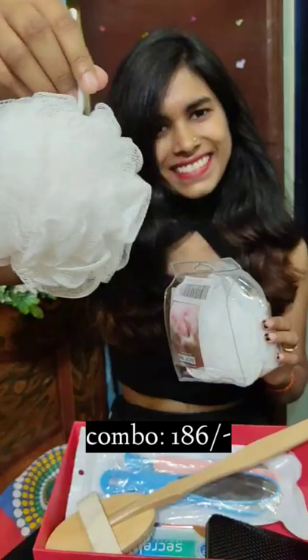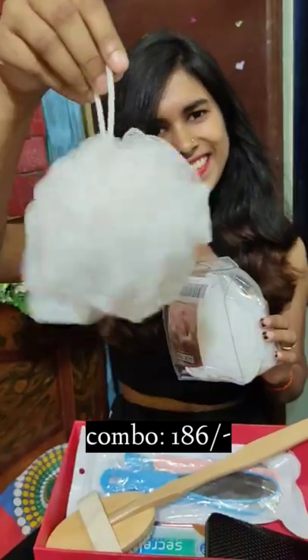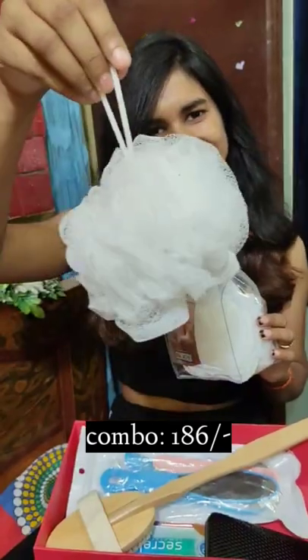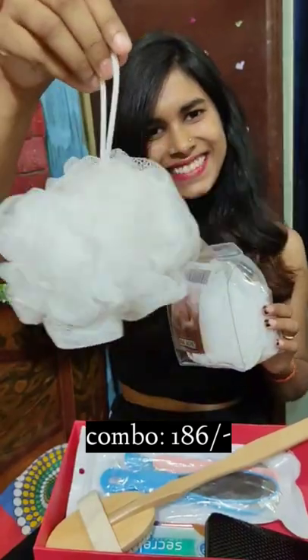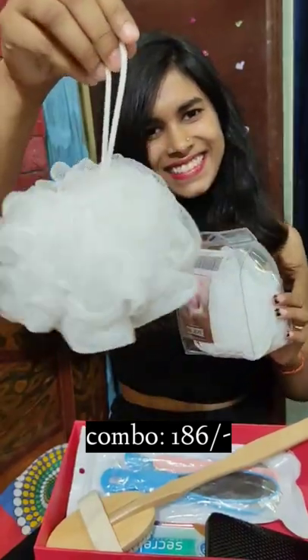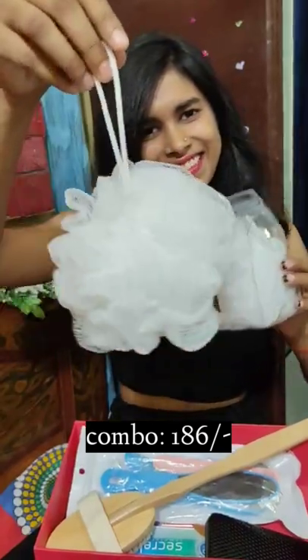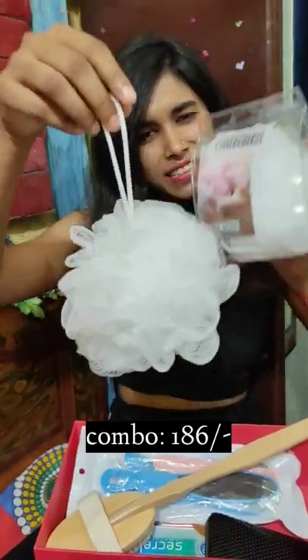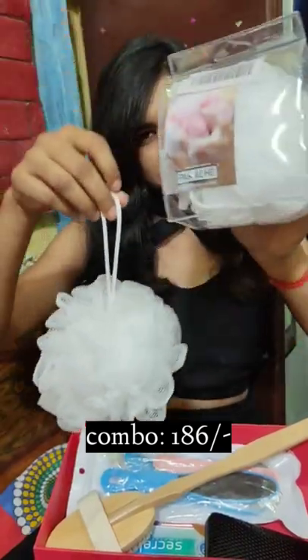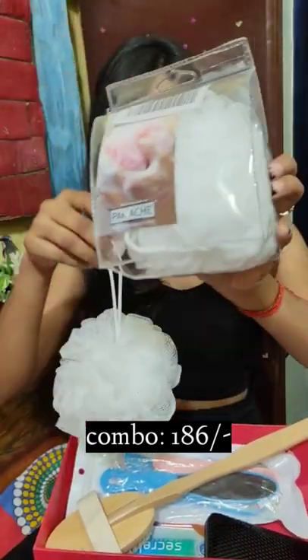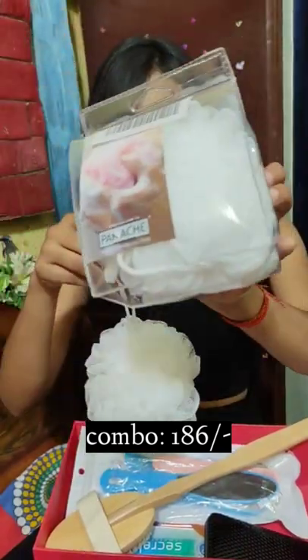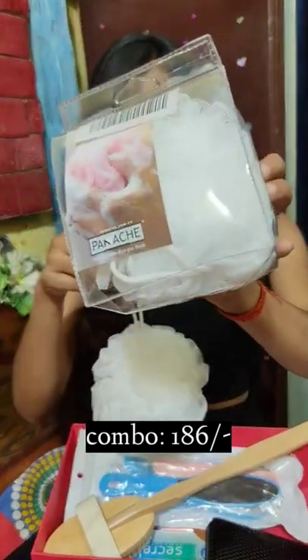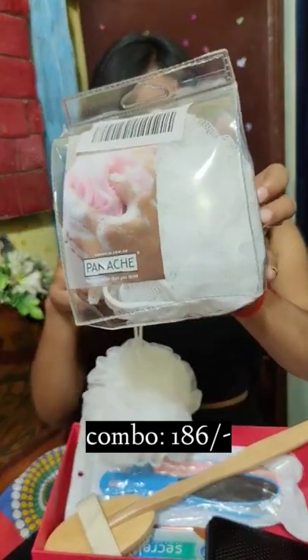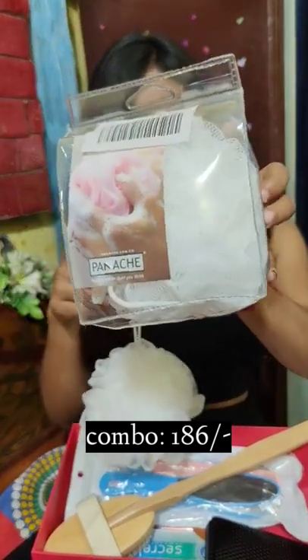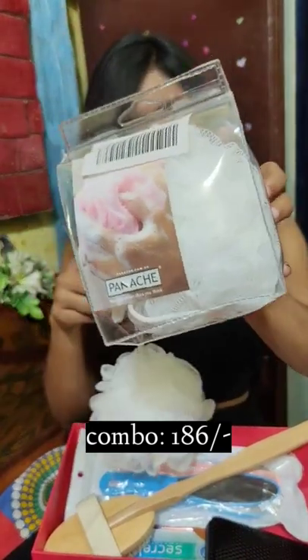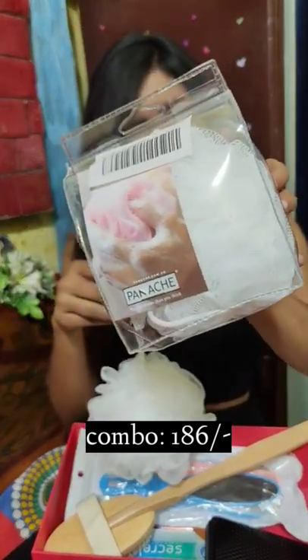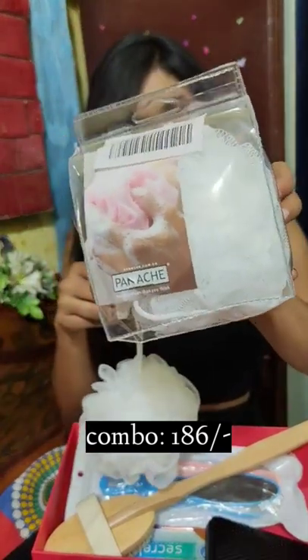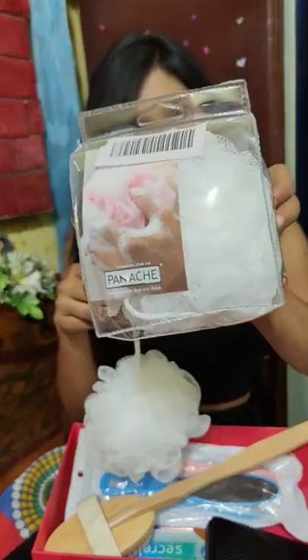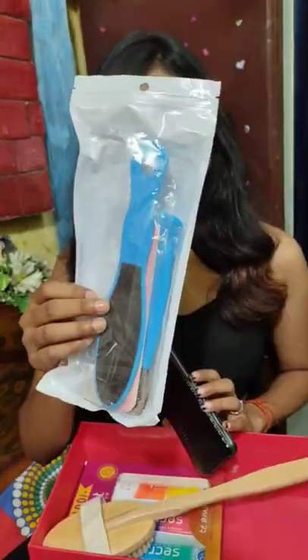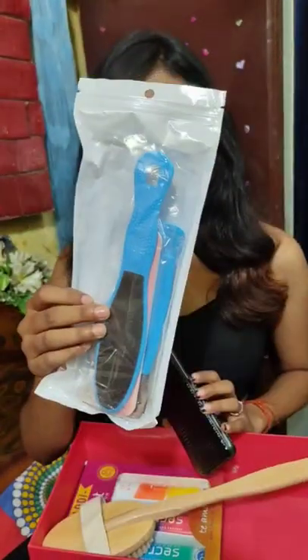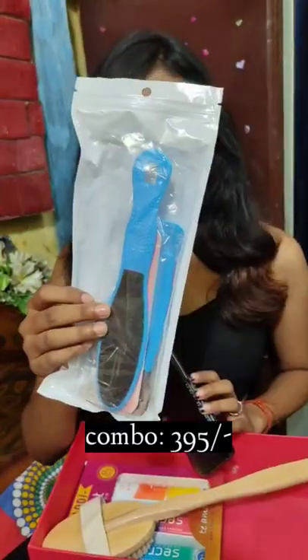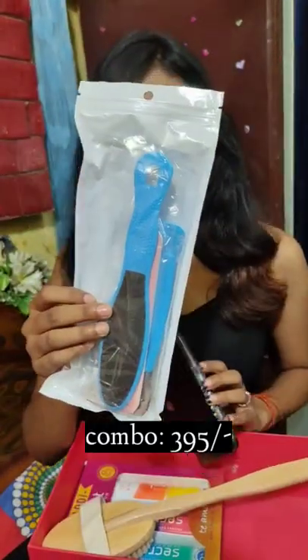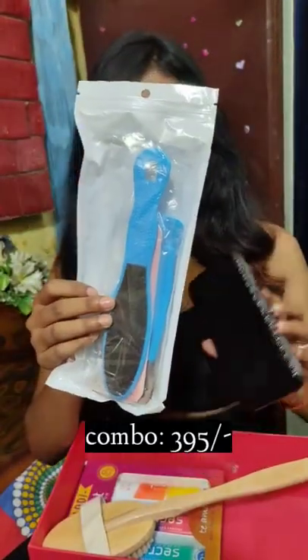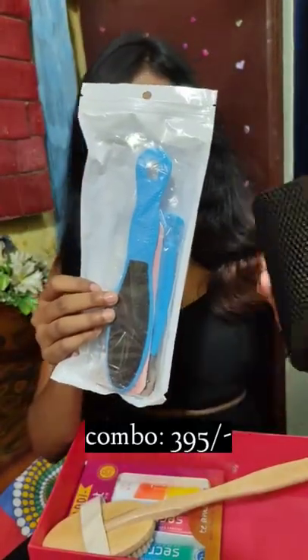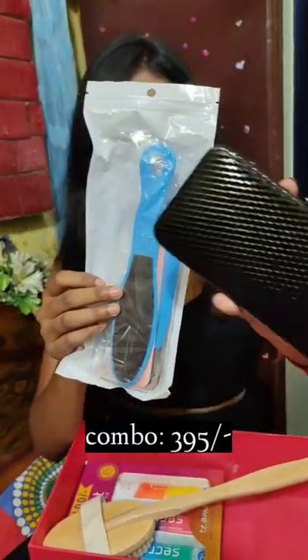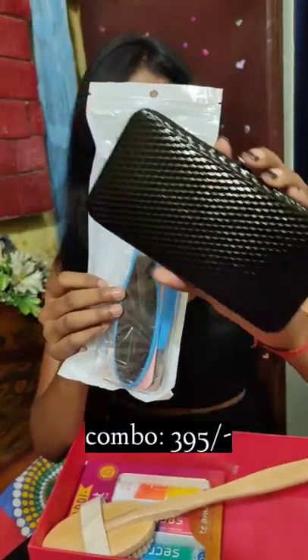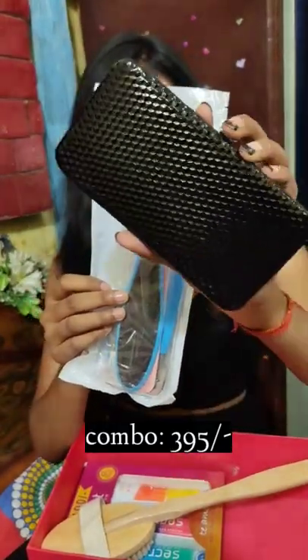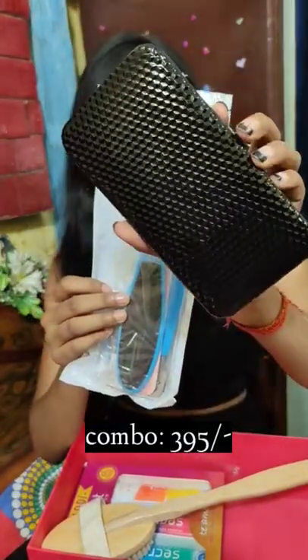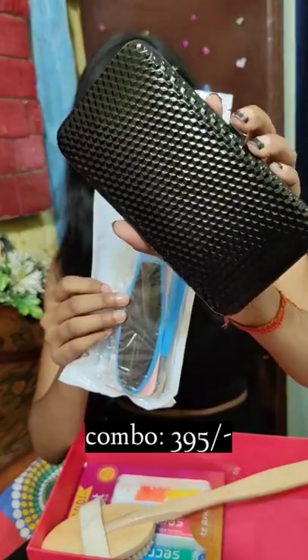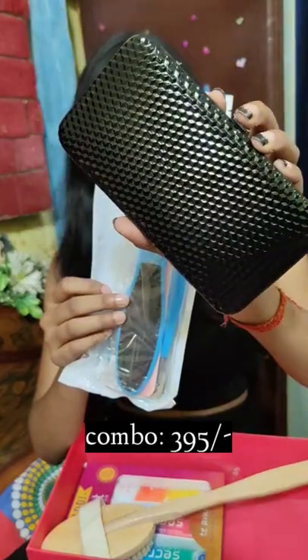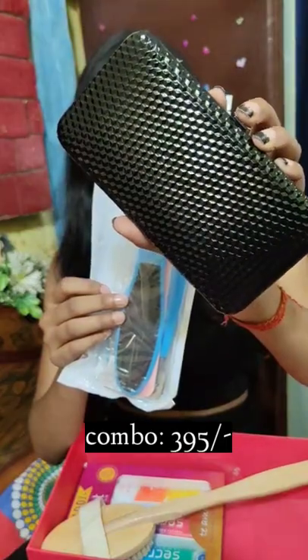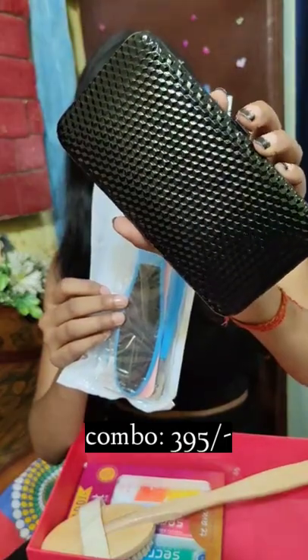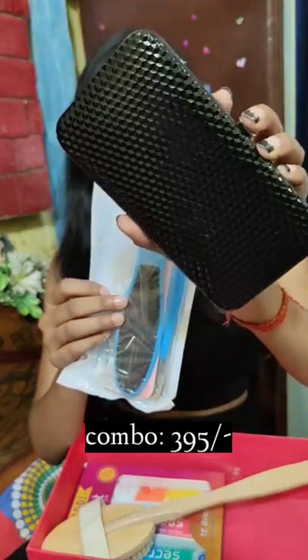I bought a loofah and used a pack with it. After that, I bought a pedicure and manicure kit.